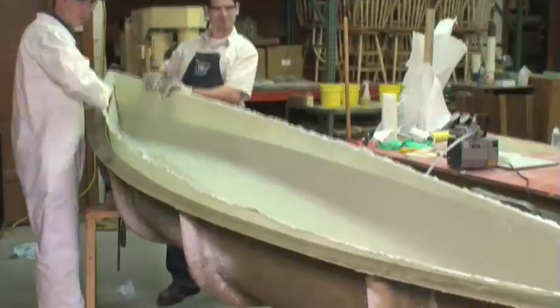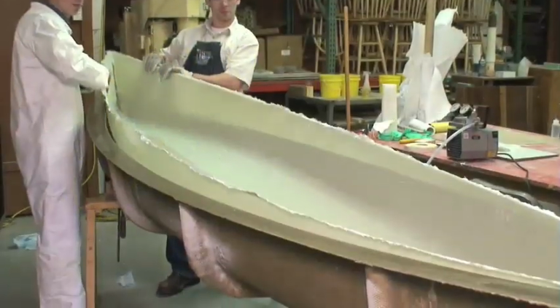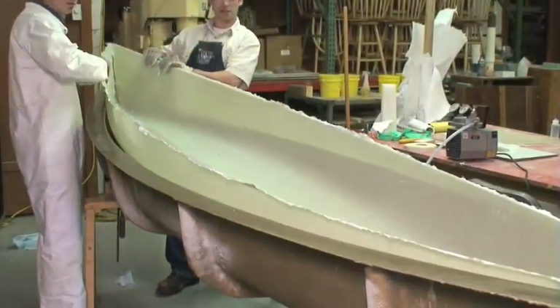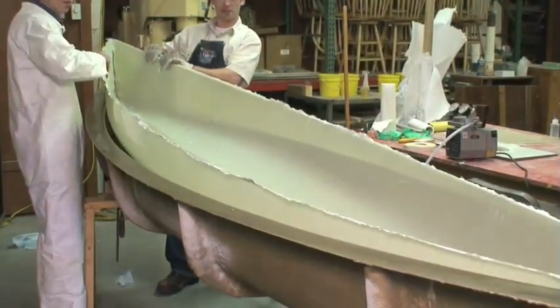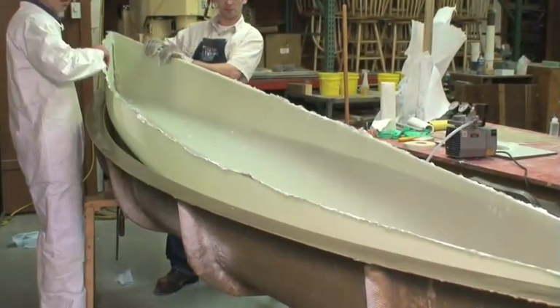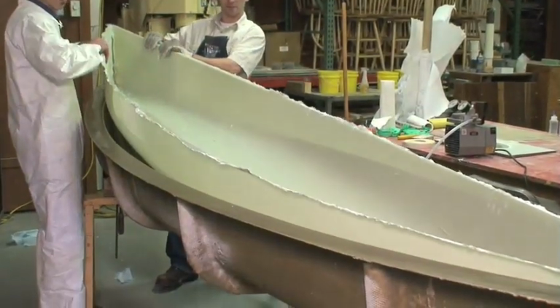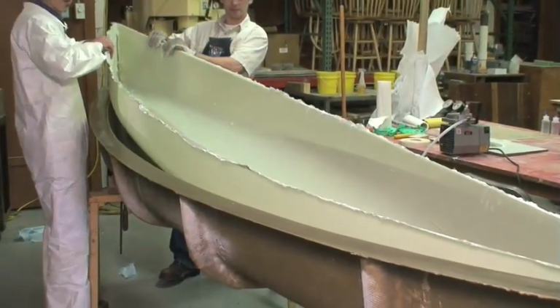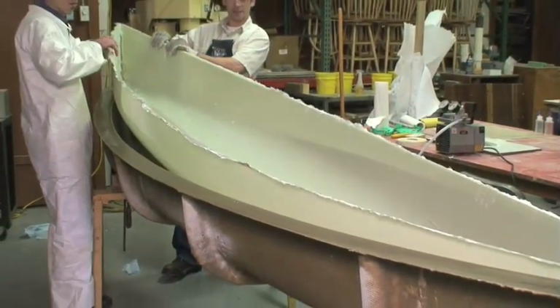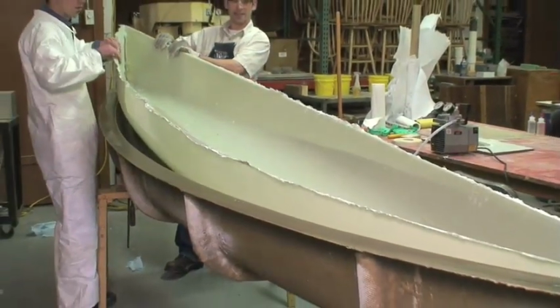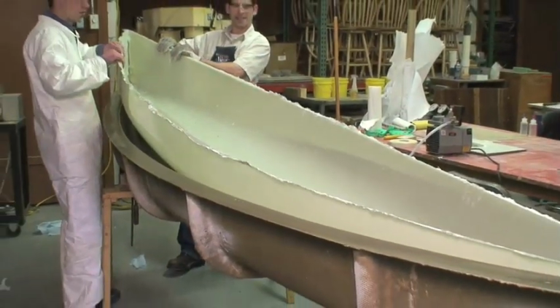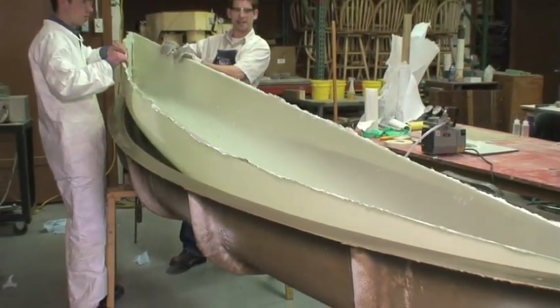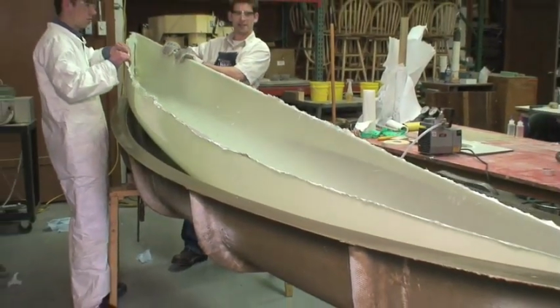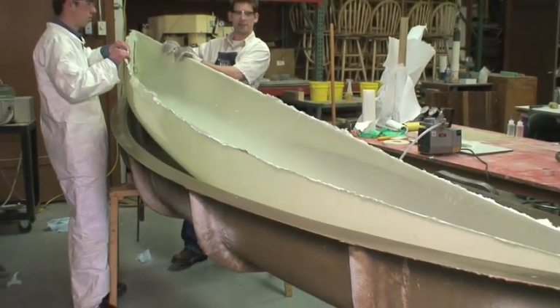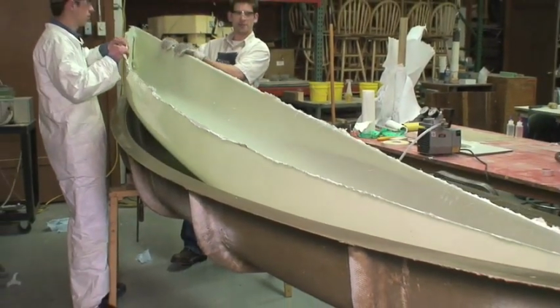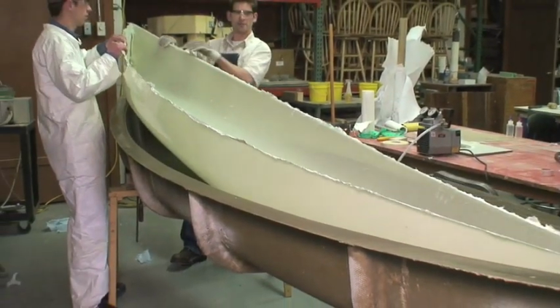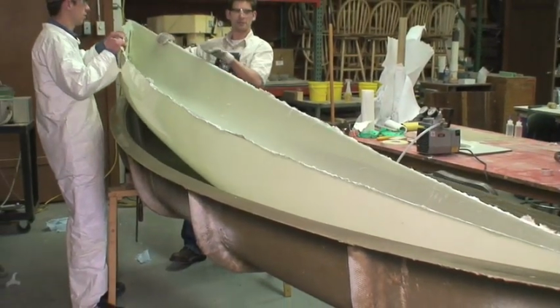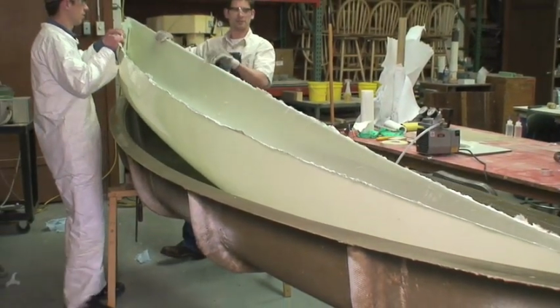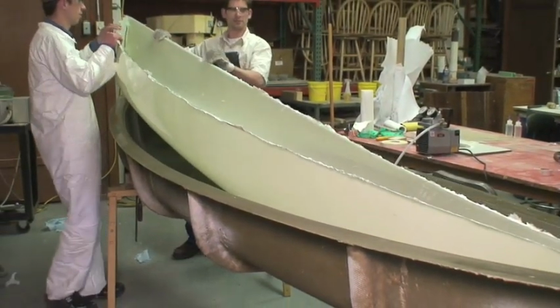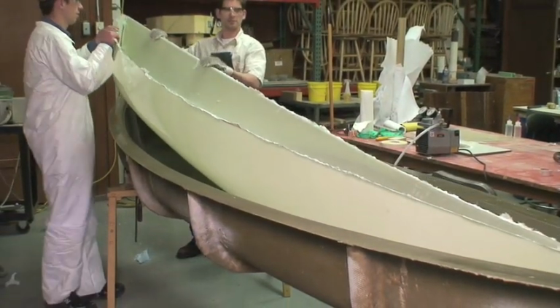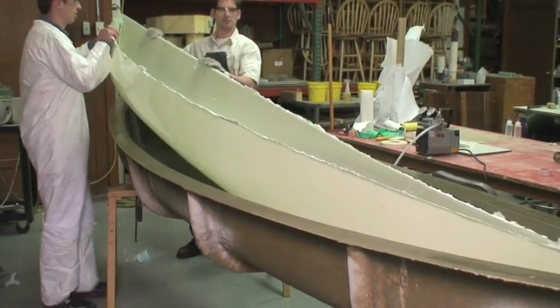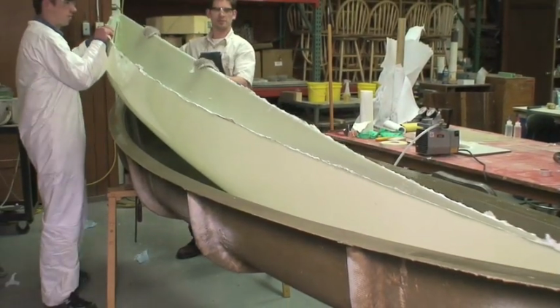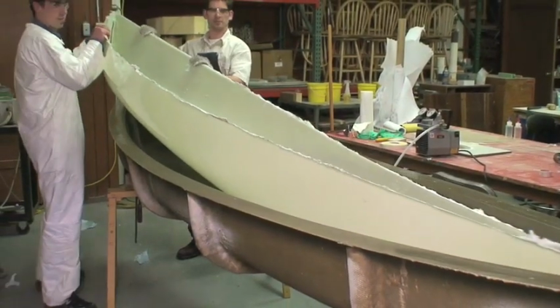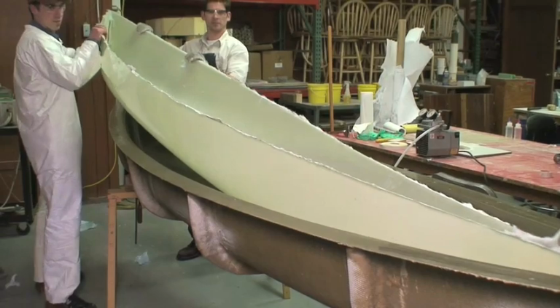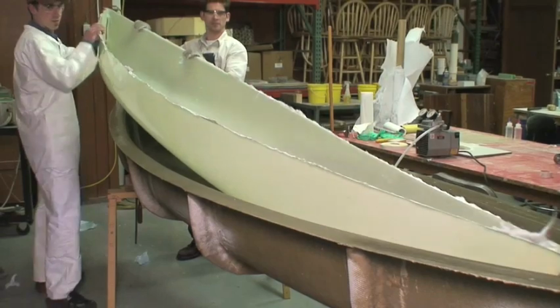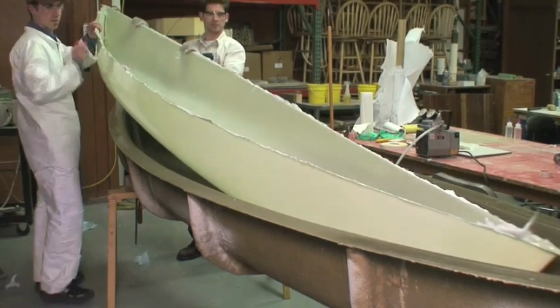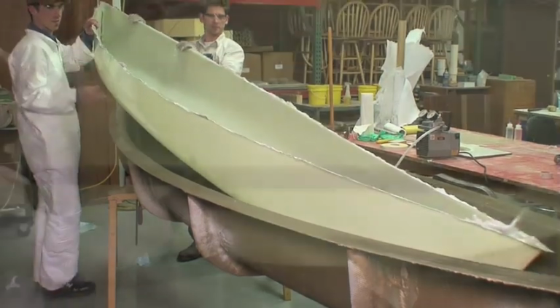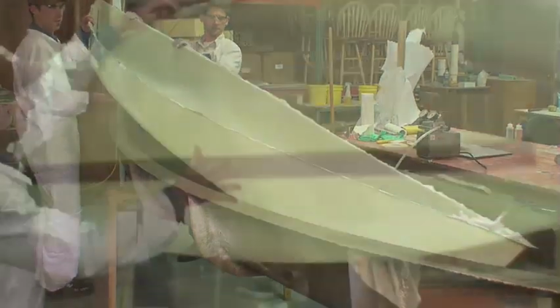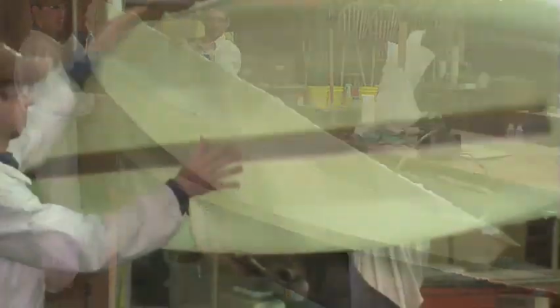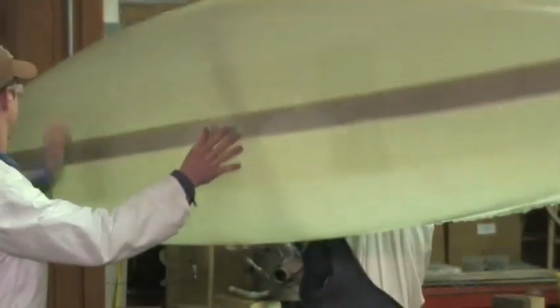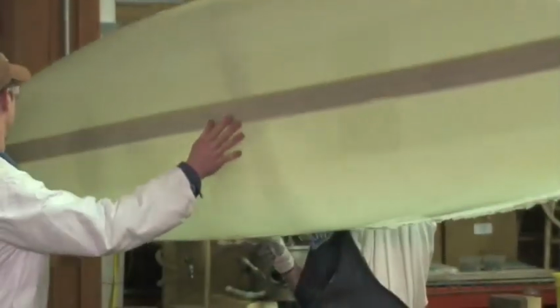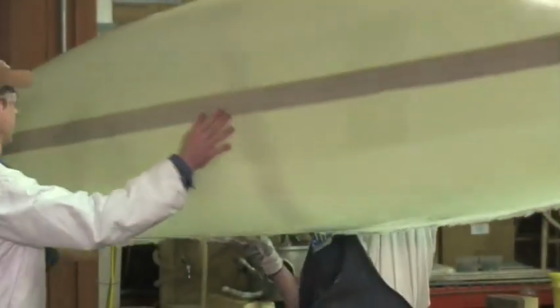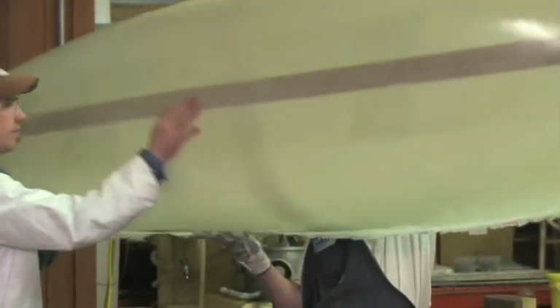After the part is cured, remove the vacuum bag, breather fabric, and peel ply, and pull it from the mold.